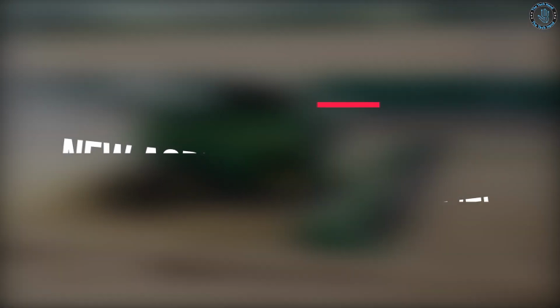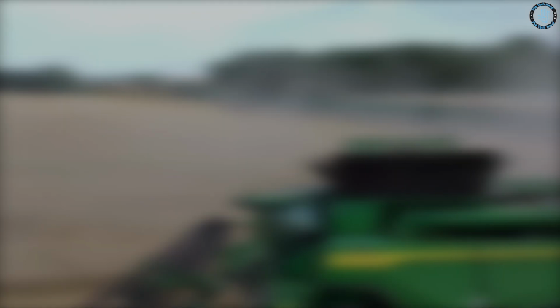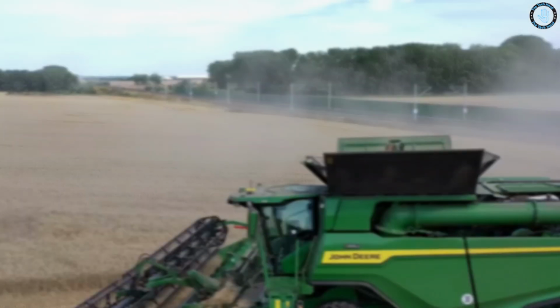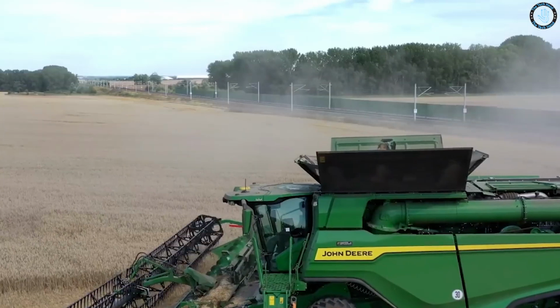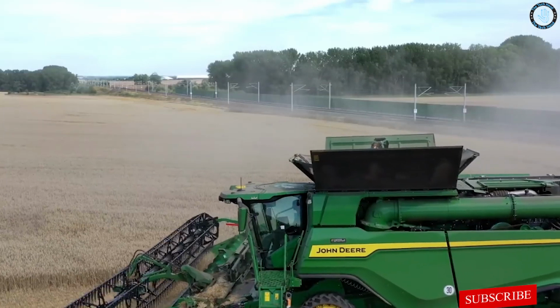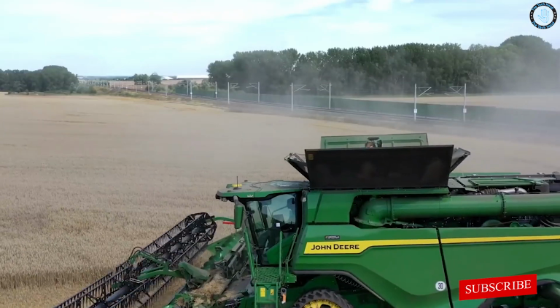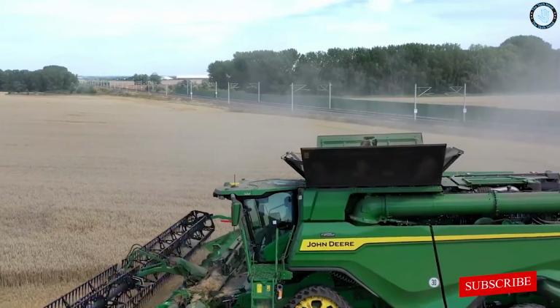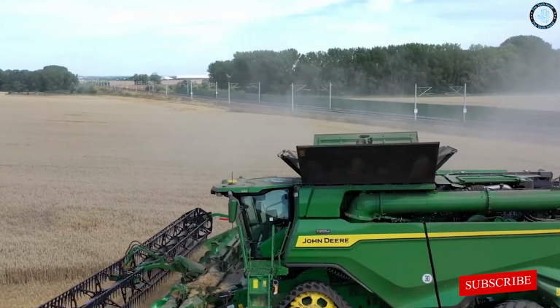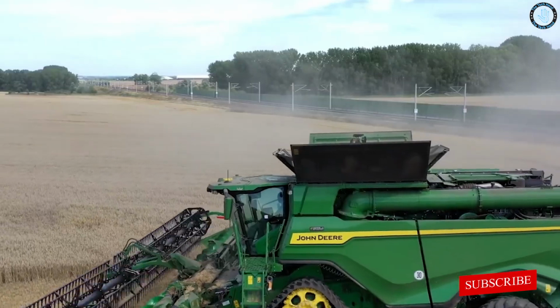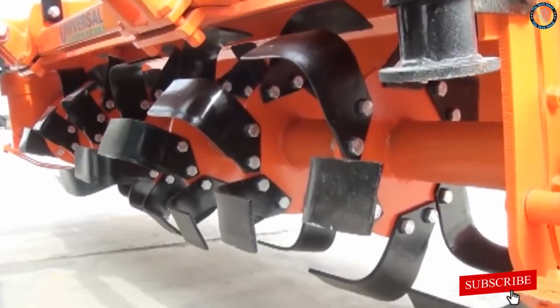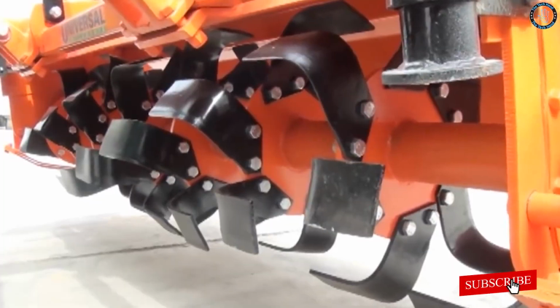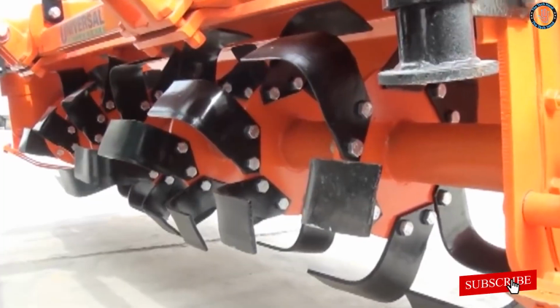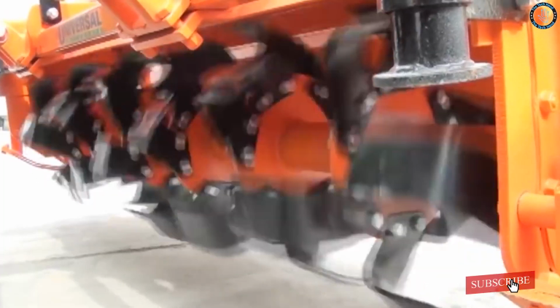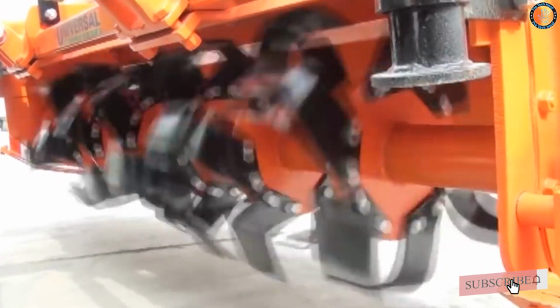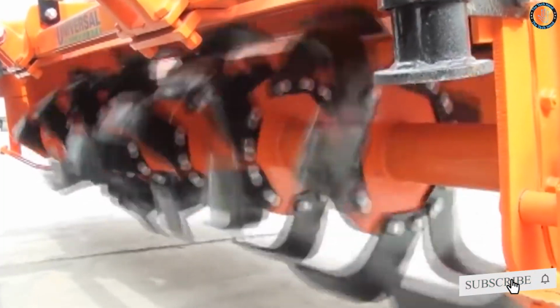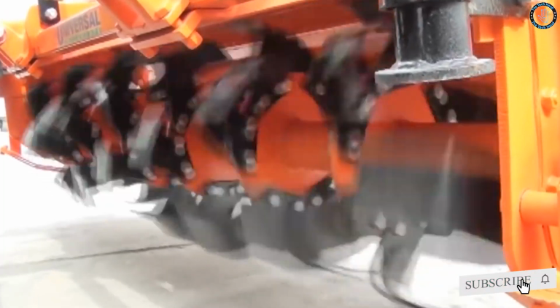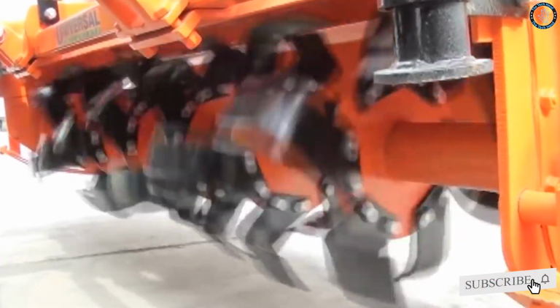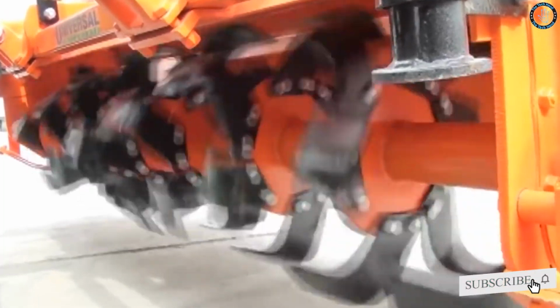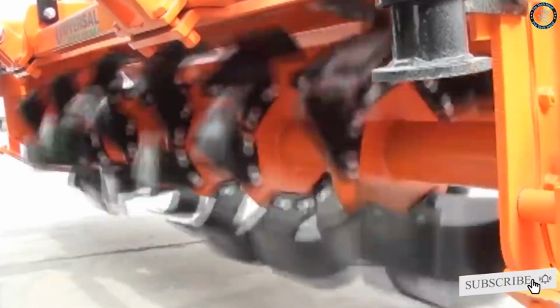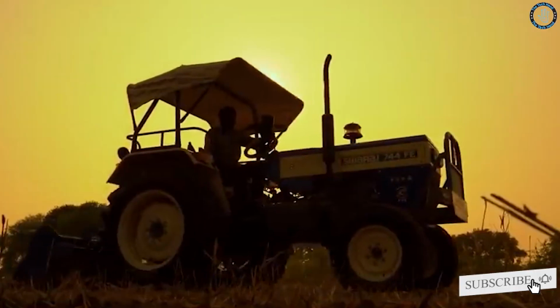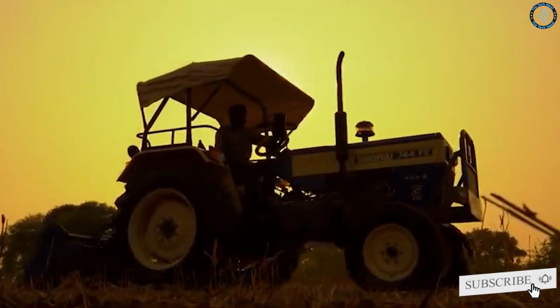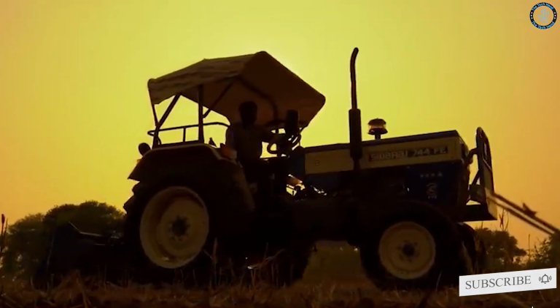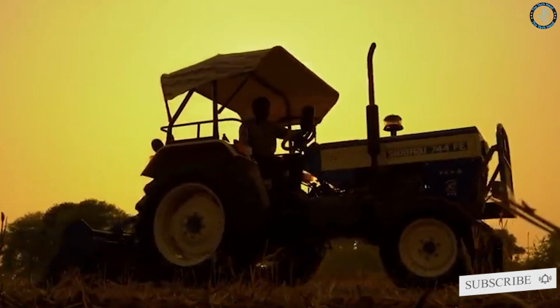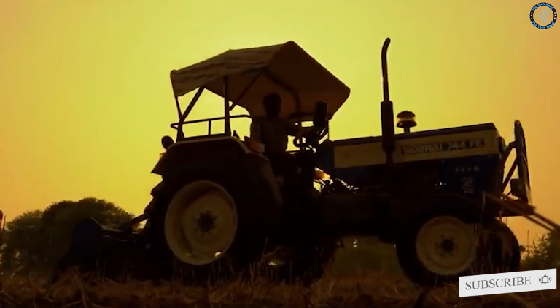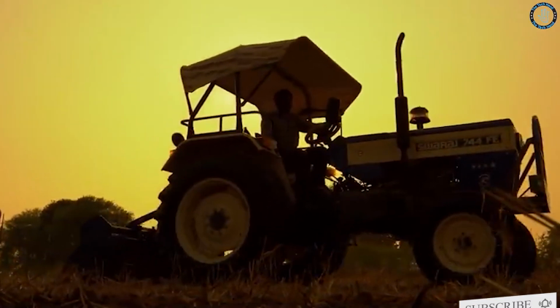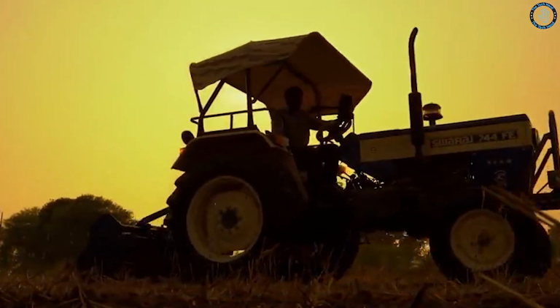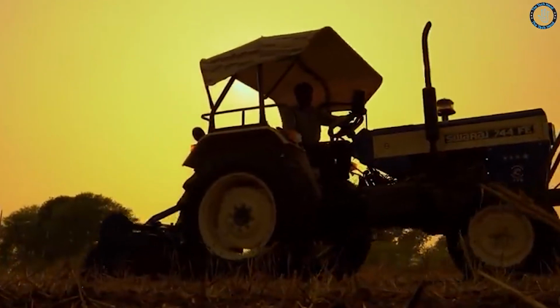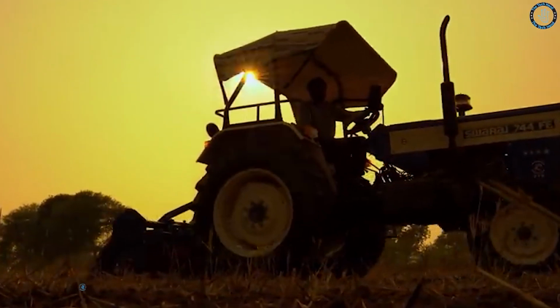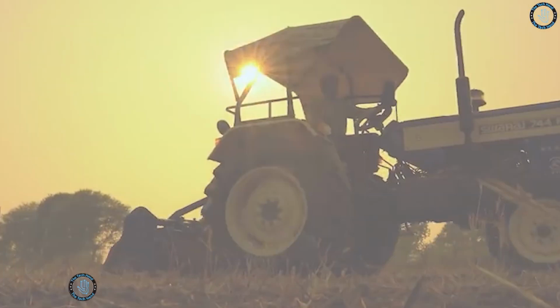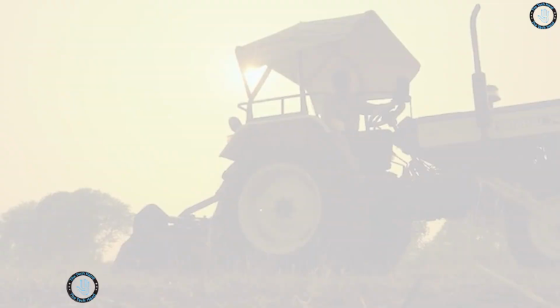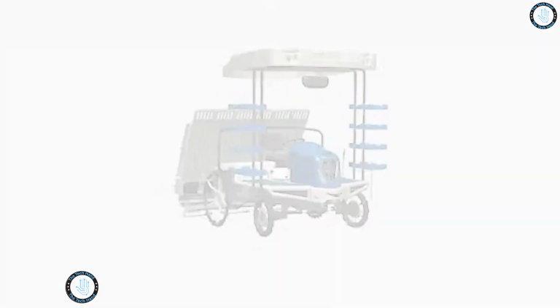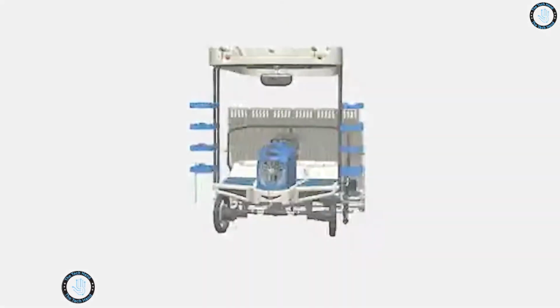Before getting into the video, please make sure to click the subscribe button and bell icon. Let's dive in. Number 10.